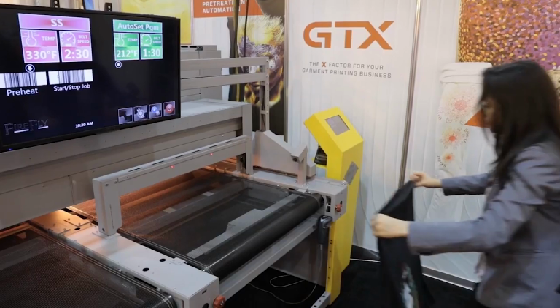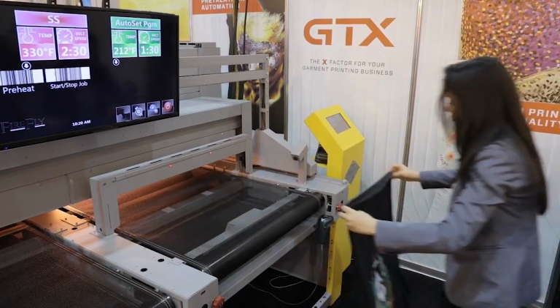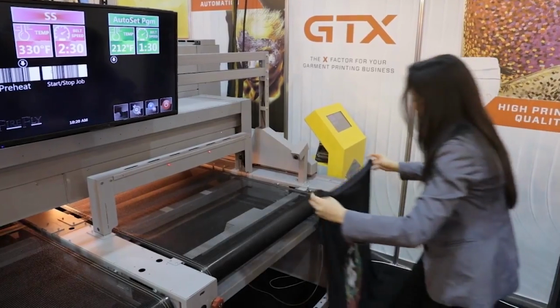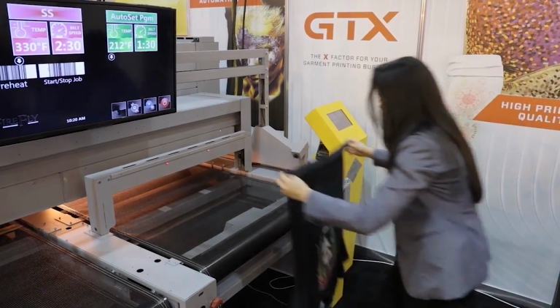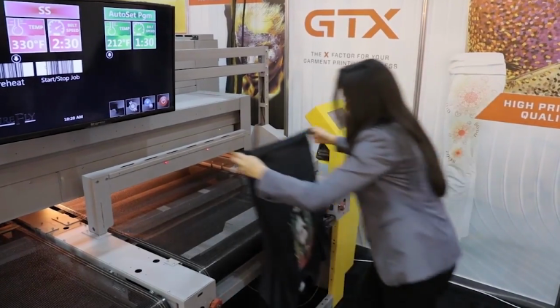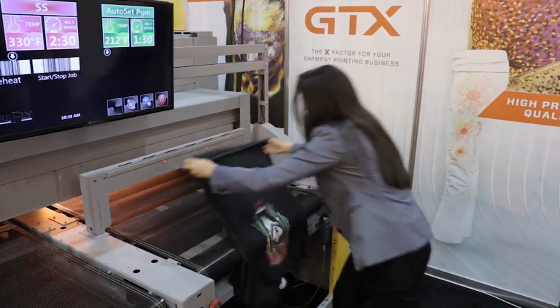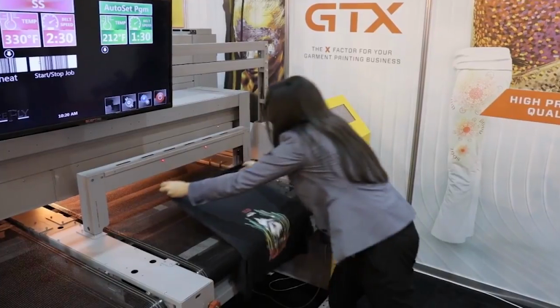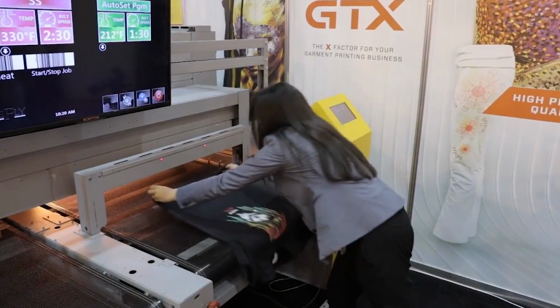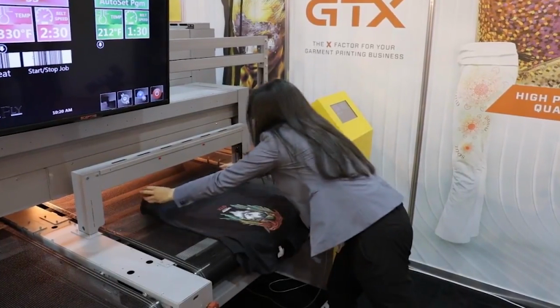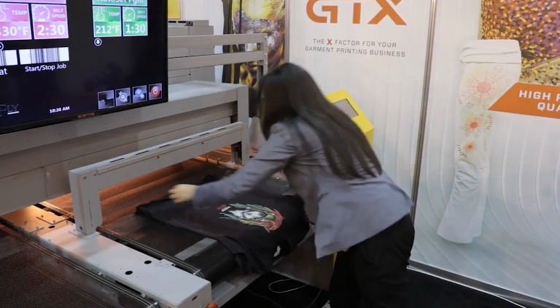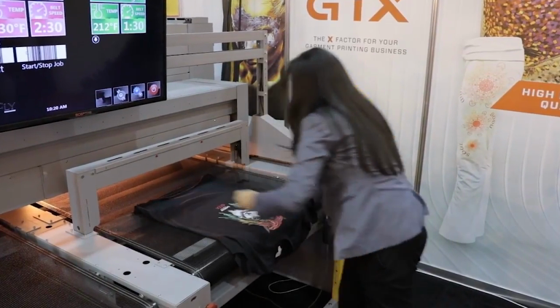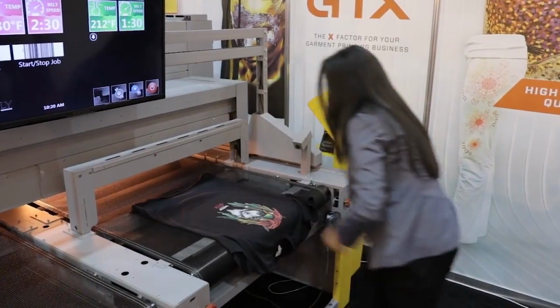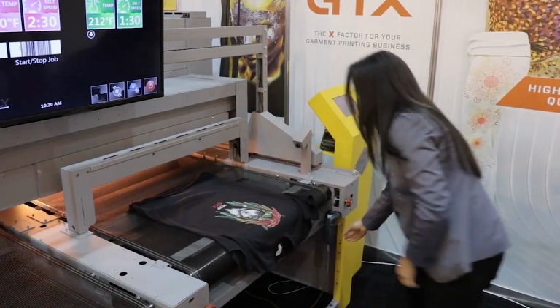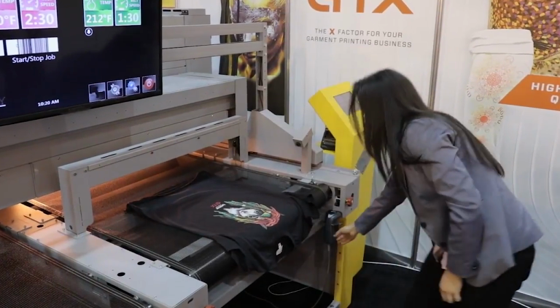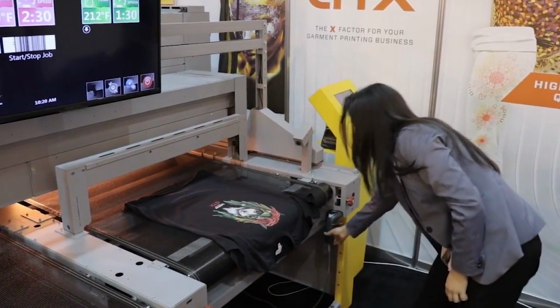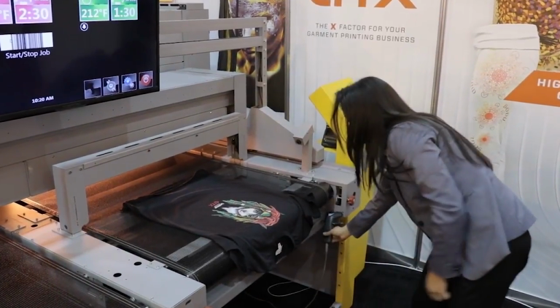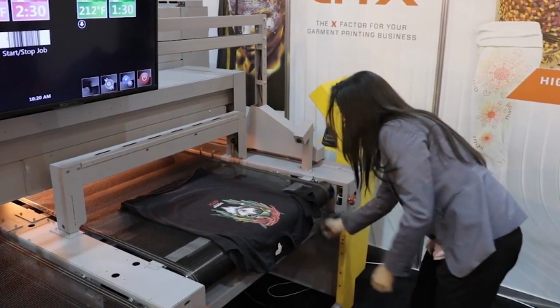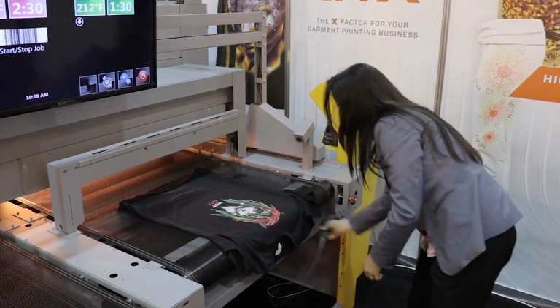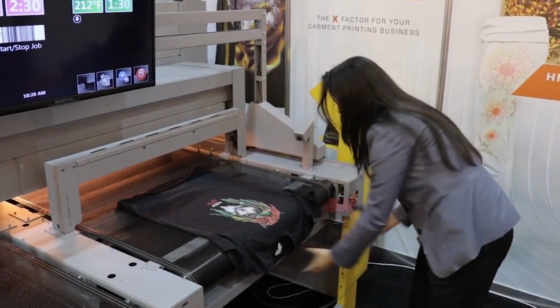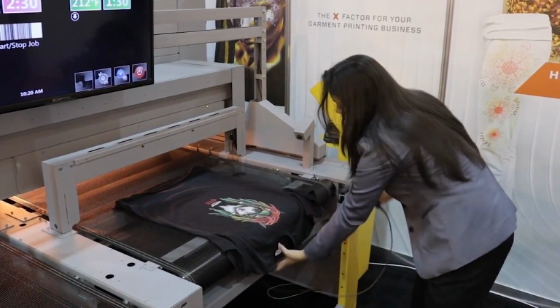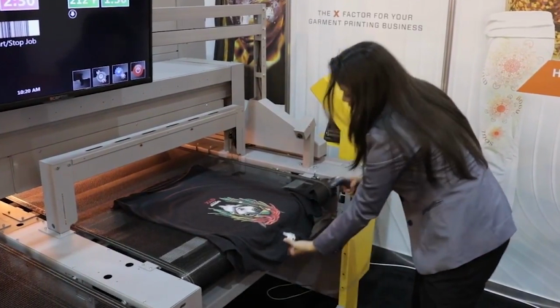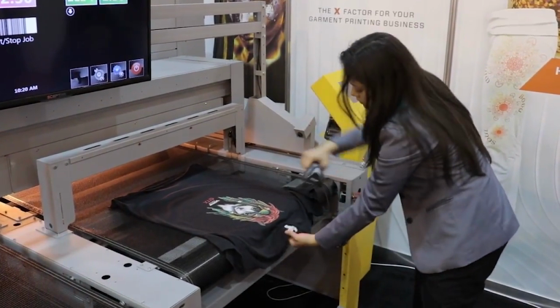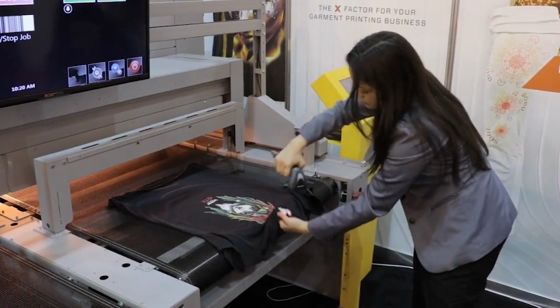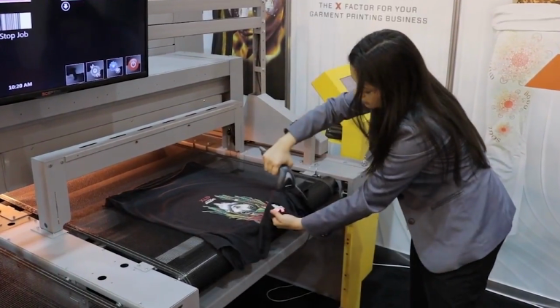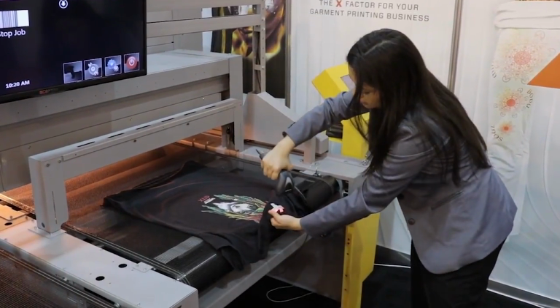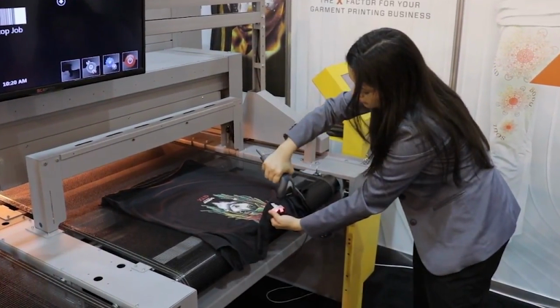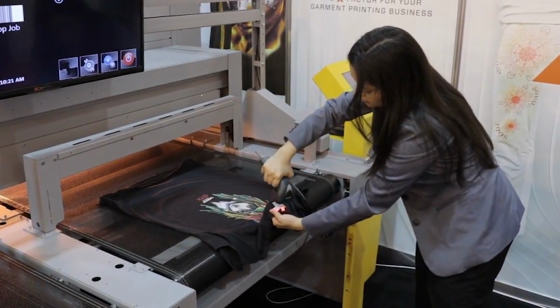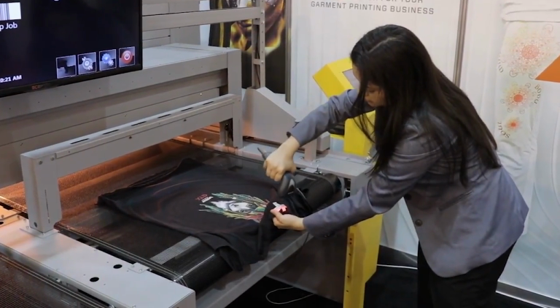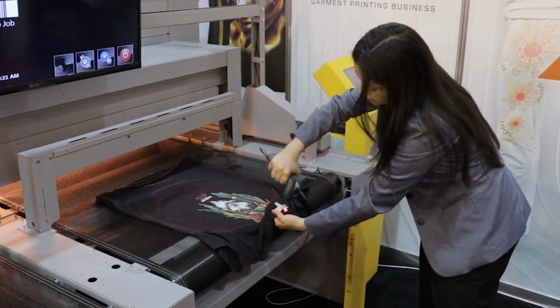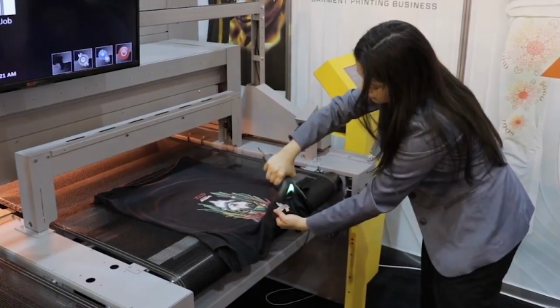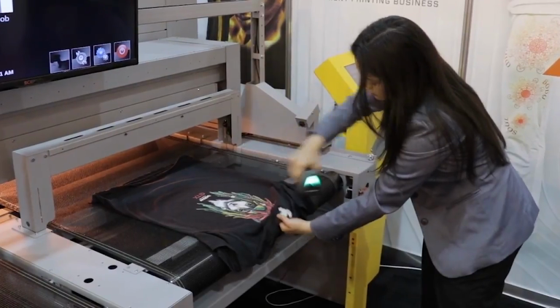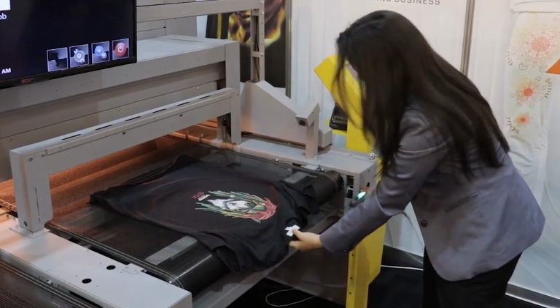Once finished printing, the operator unloads the garment and places it on the second belt of the Firefly to cure the ink.